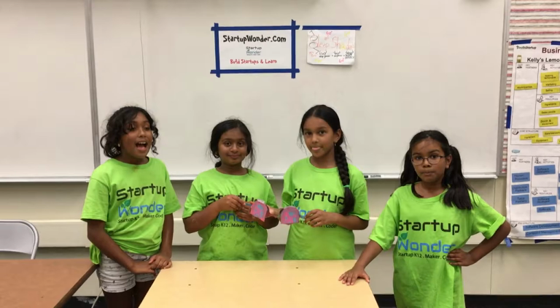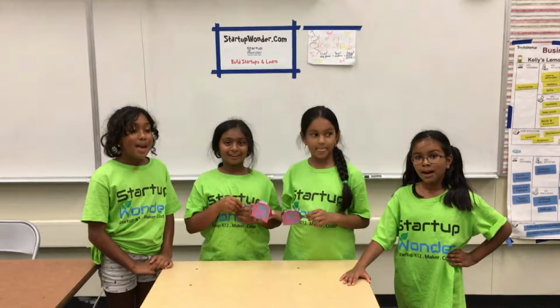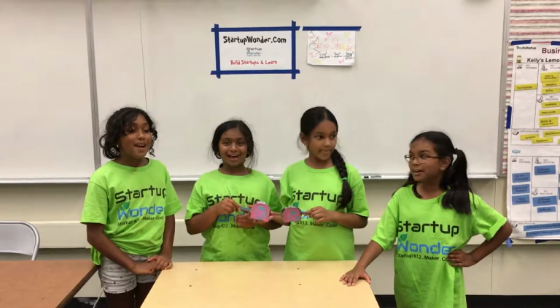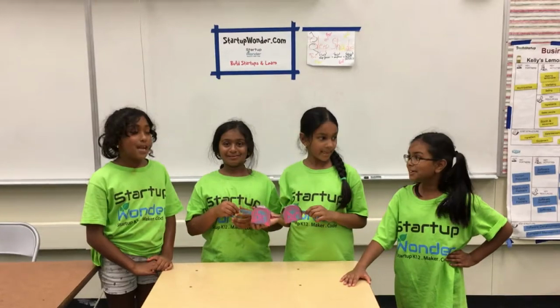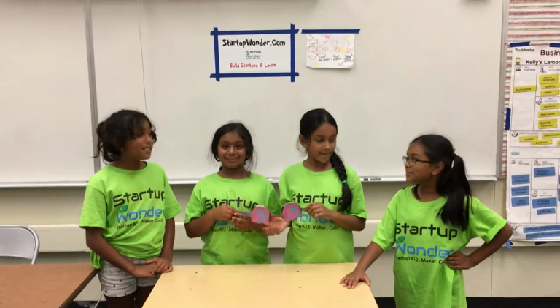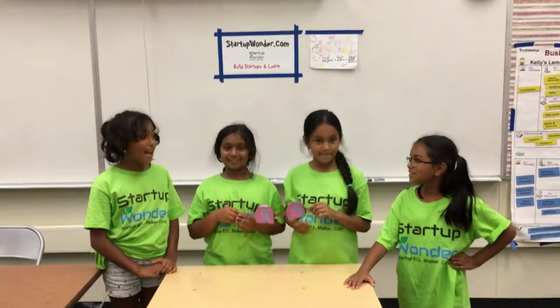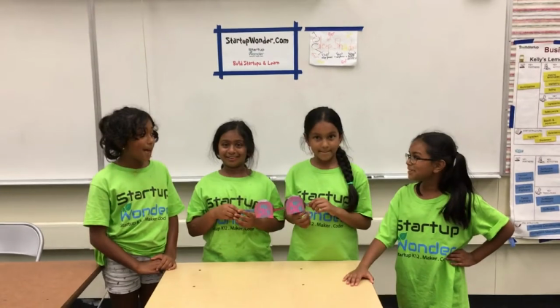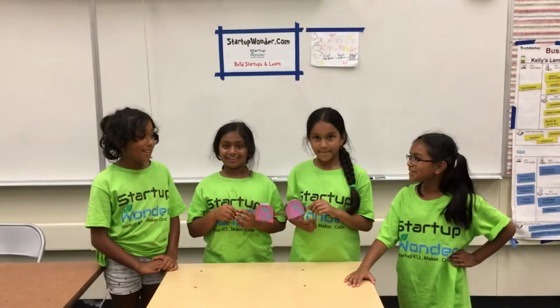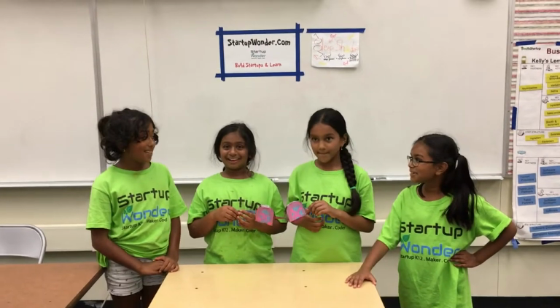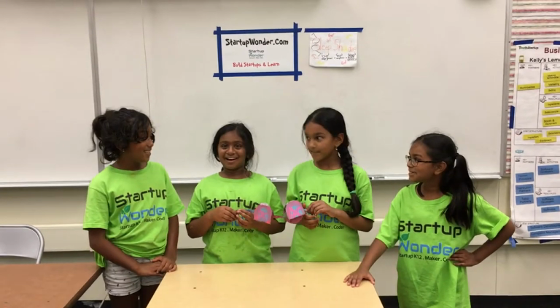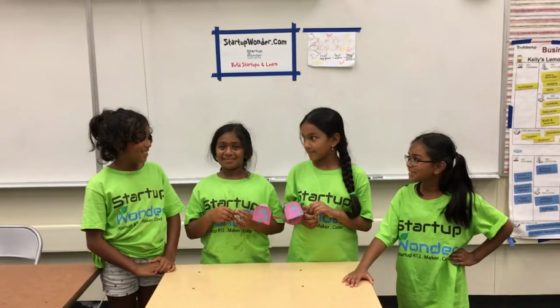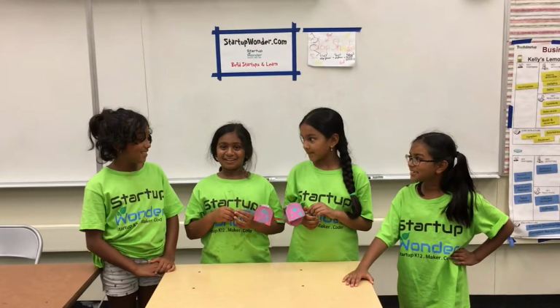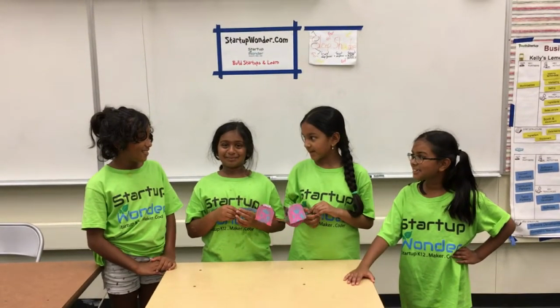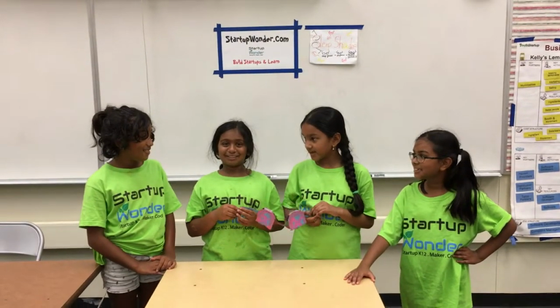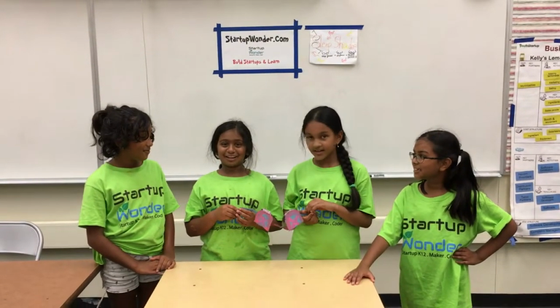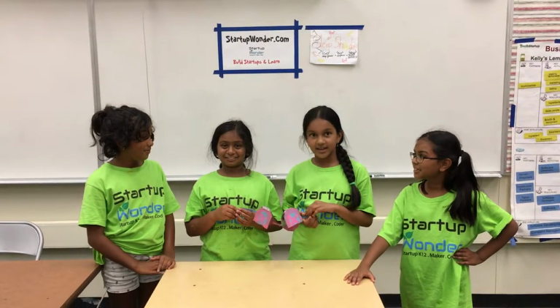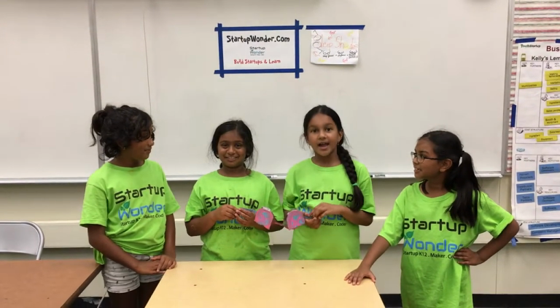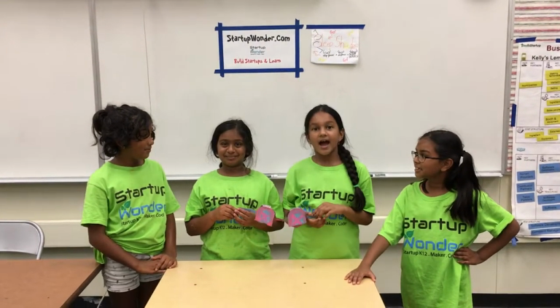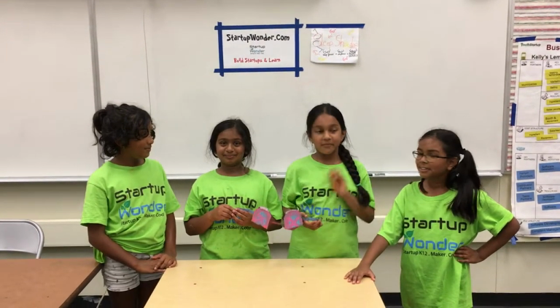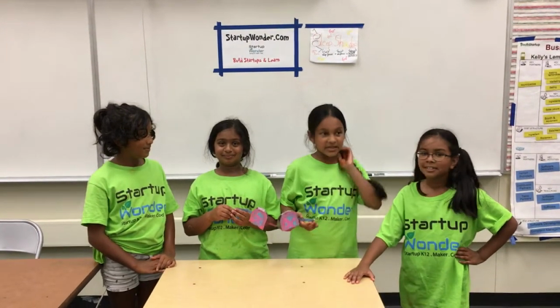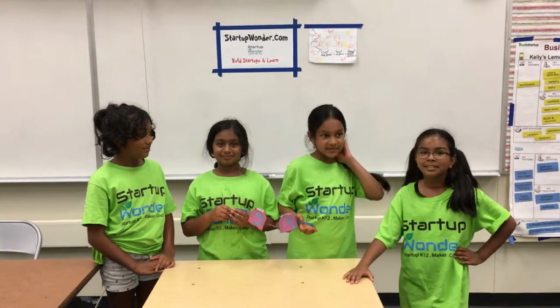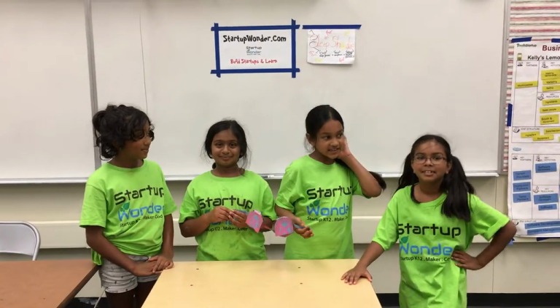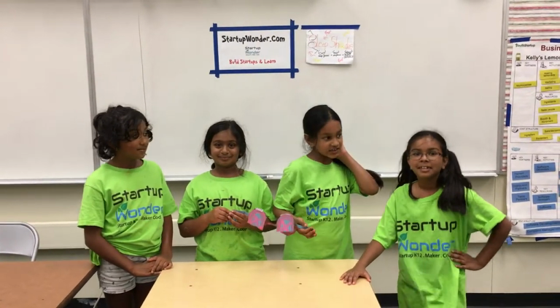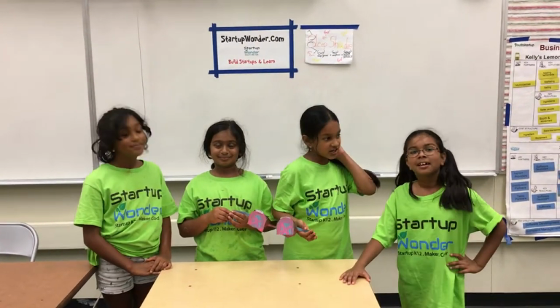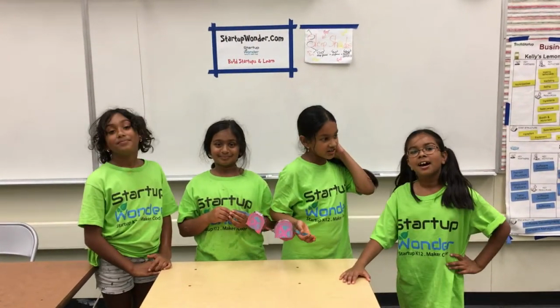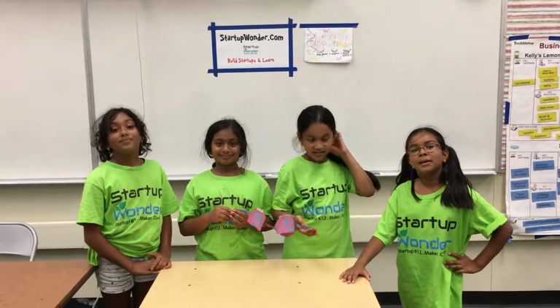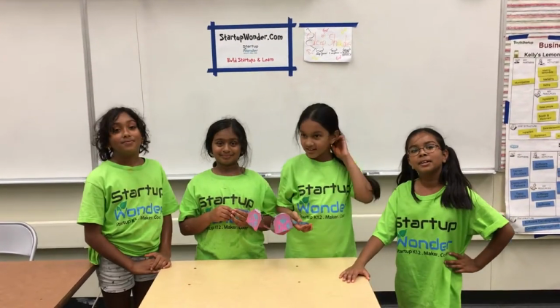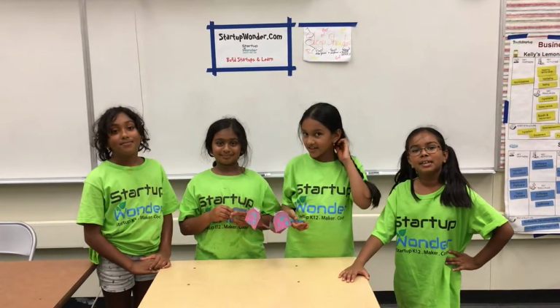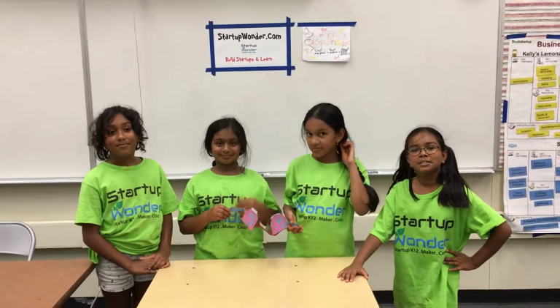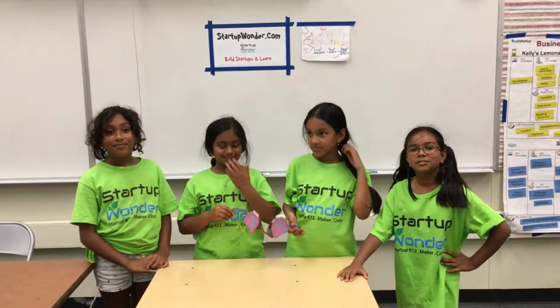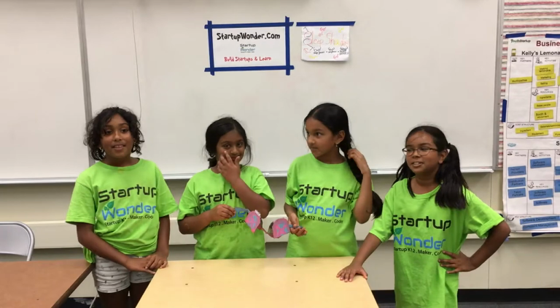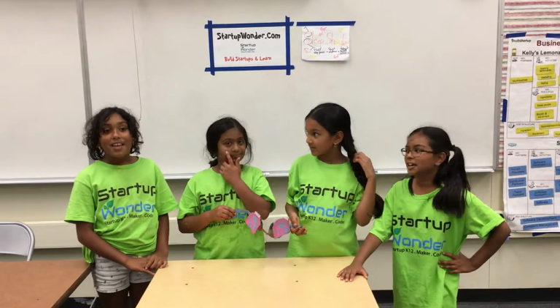Hi, my name is Abby. Hi, my name is Lassia. Hi, my name is Sanjina. Hi, my name is Sanjika.